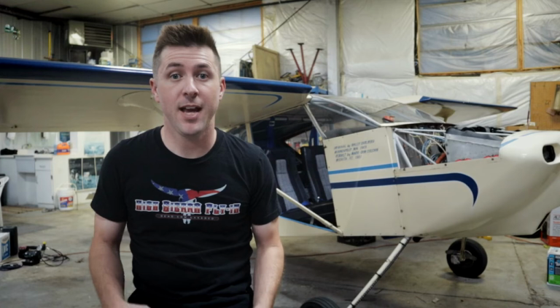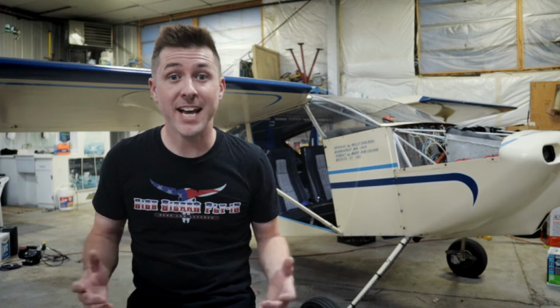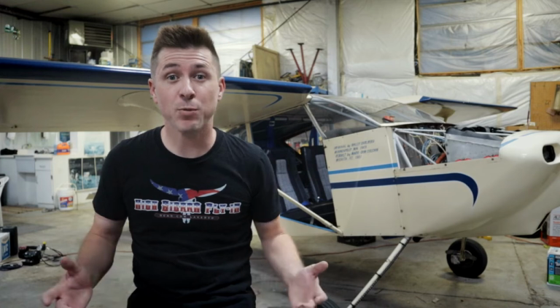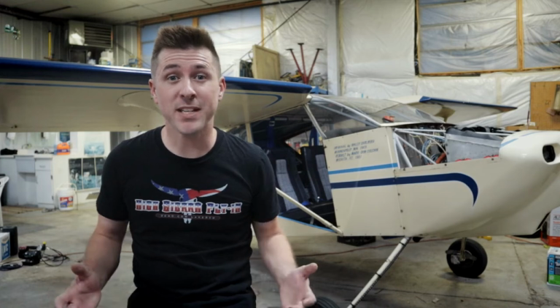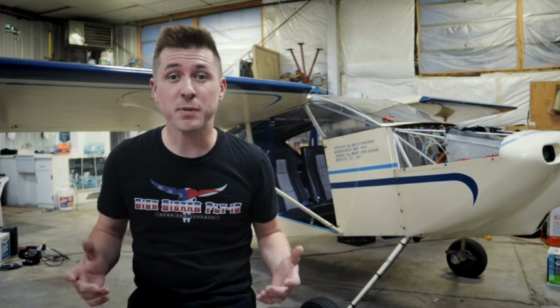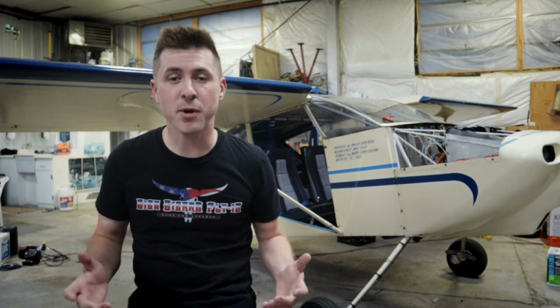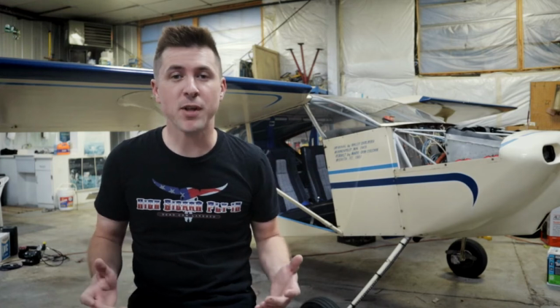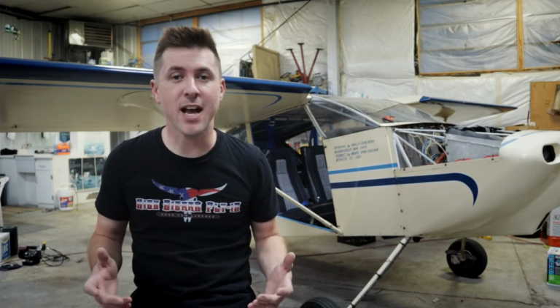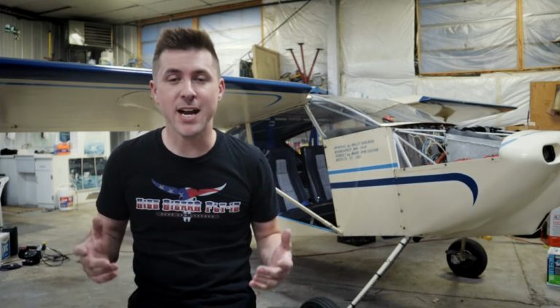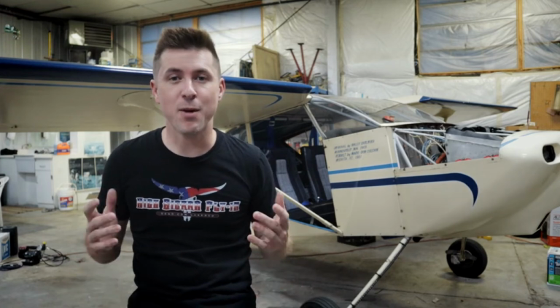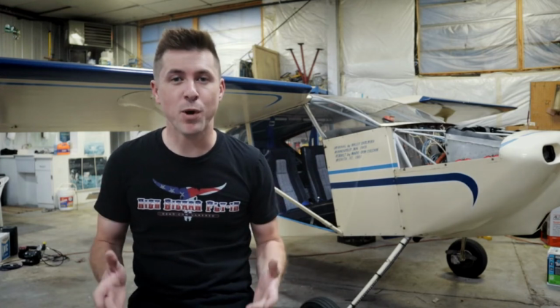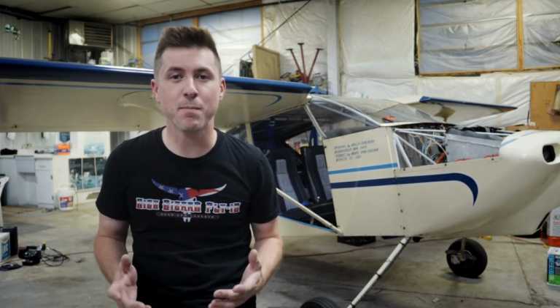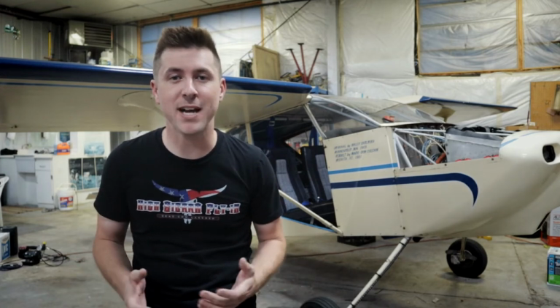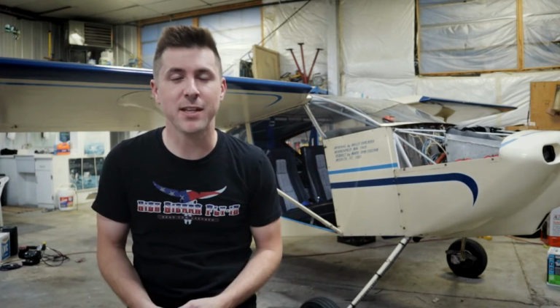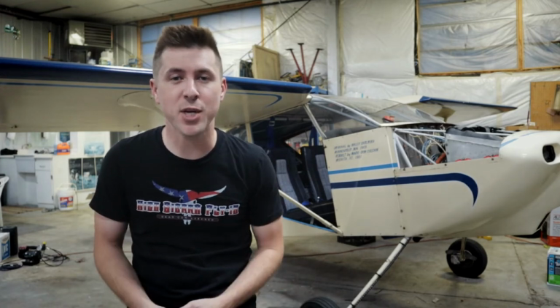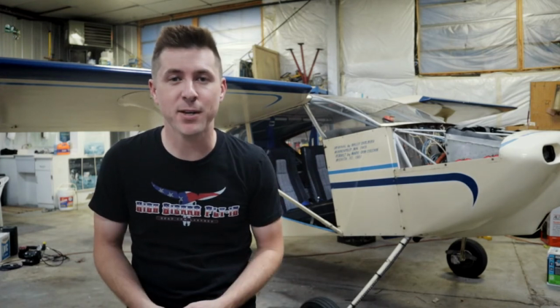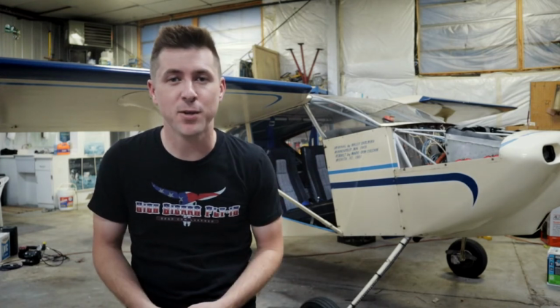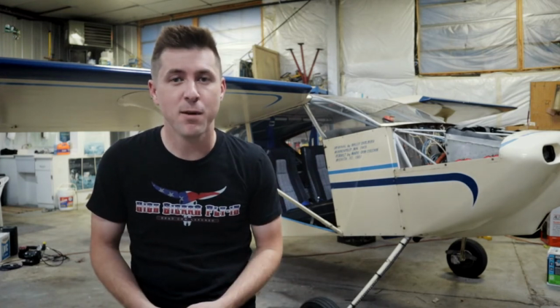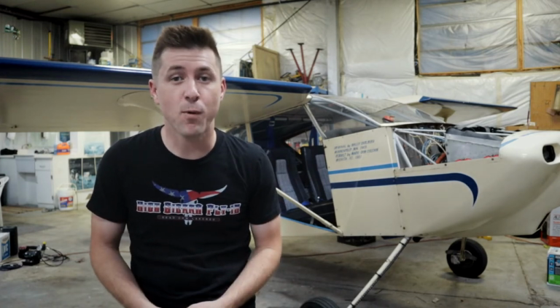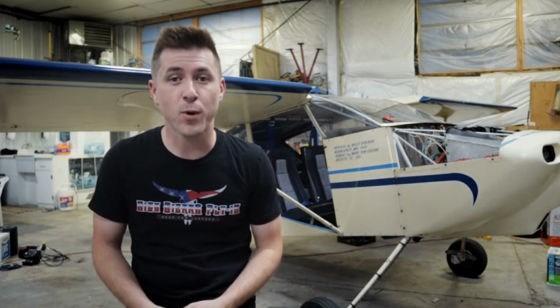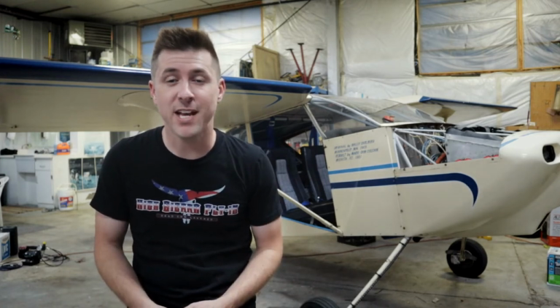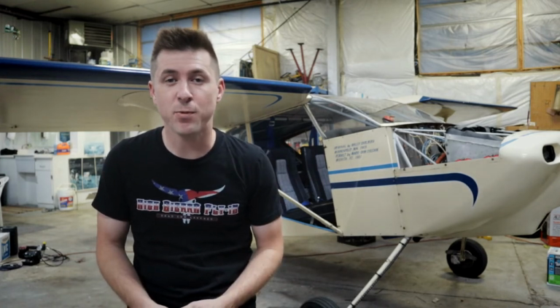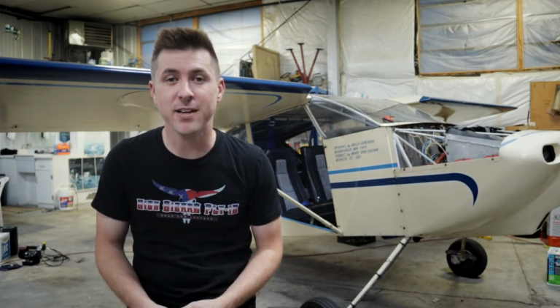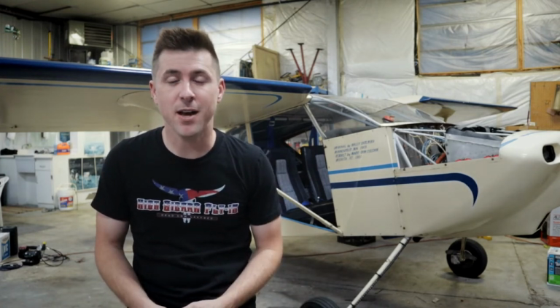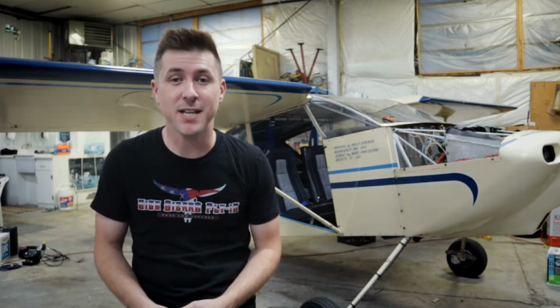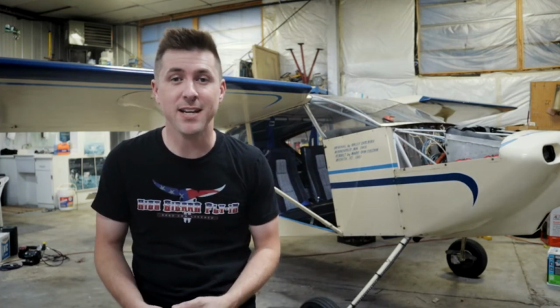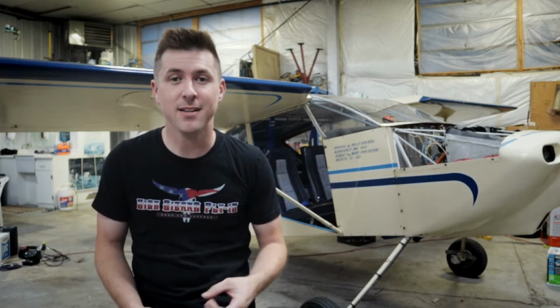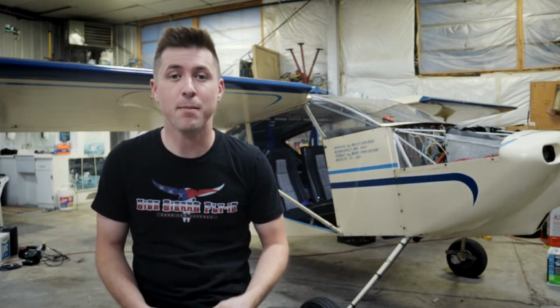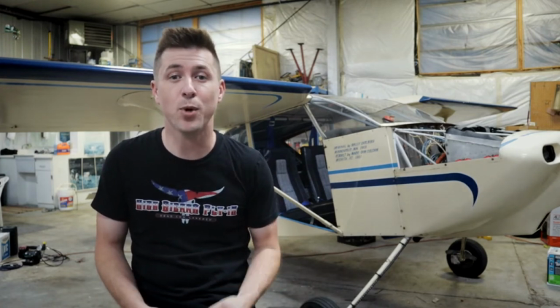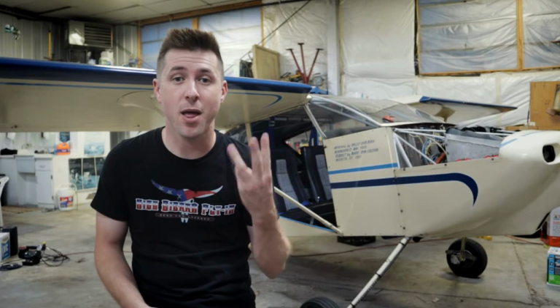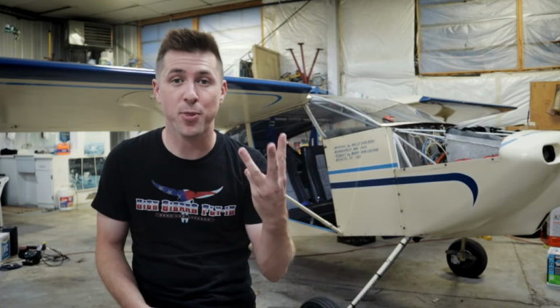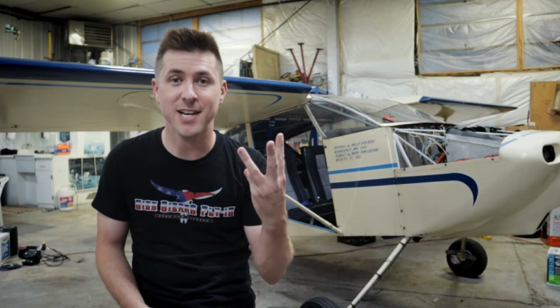Hey guys, what's up? It's MotoFlyGuy here and welcome back to the channel for Tailwind Update Number 3.